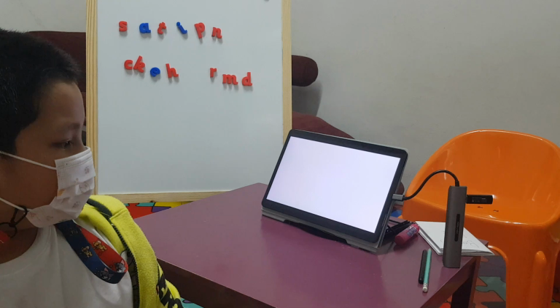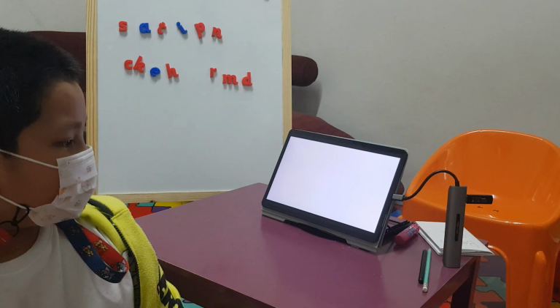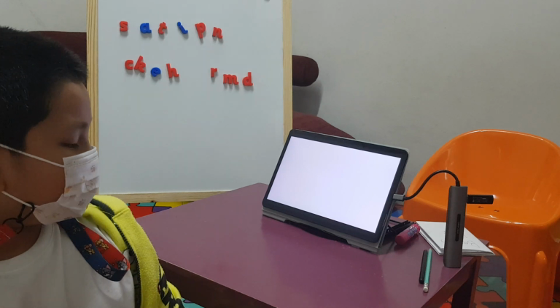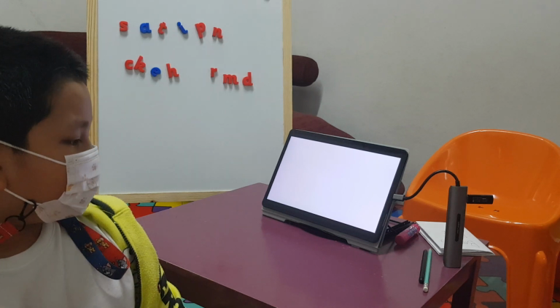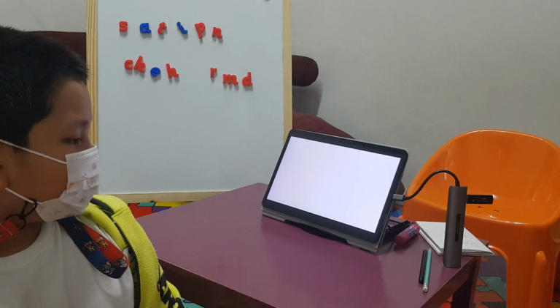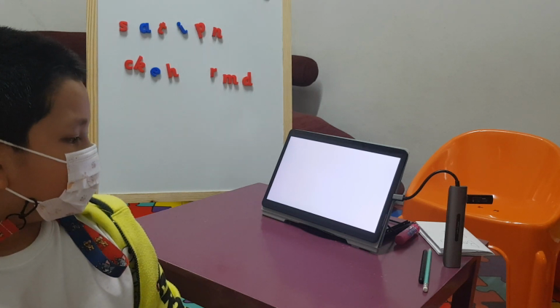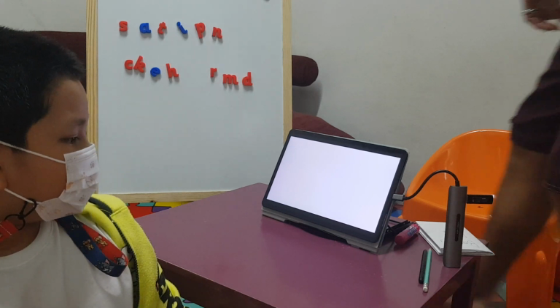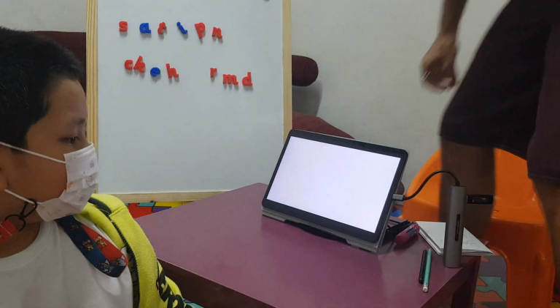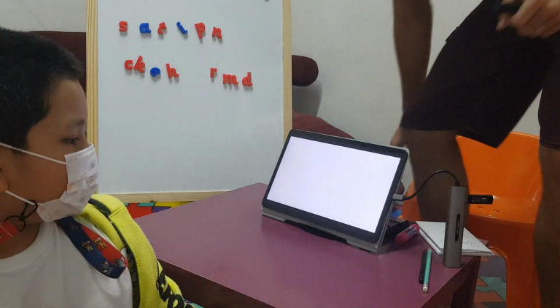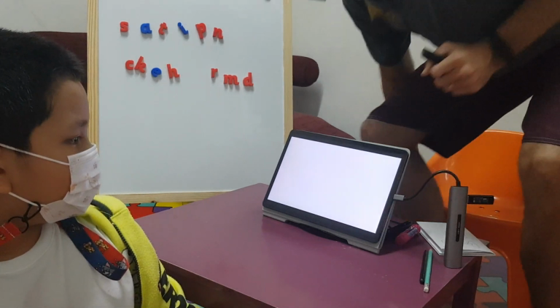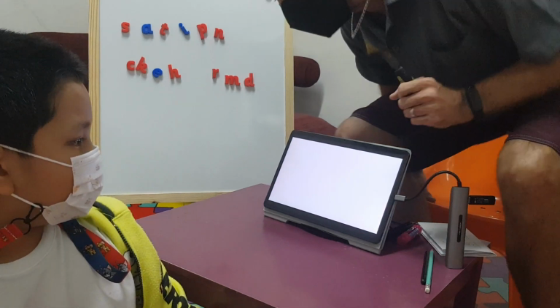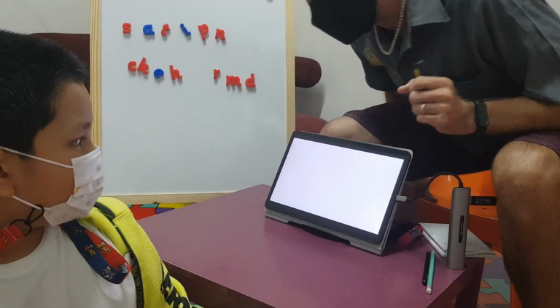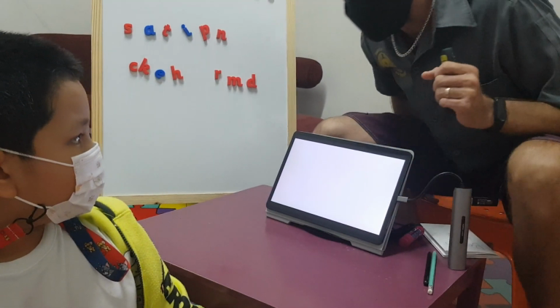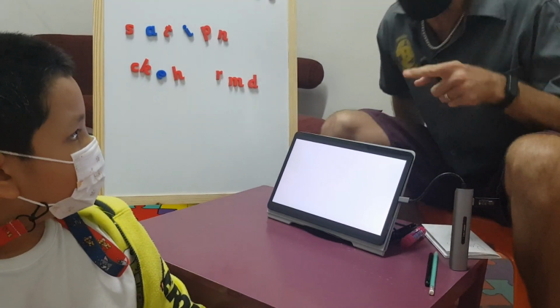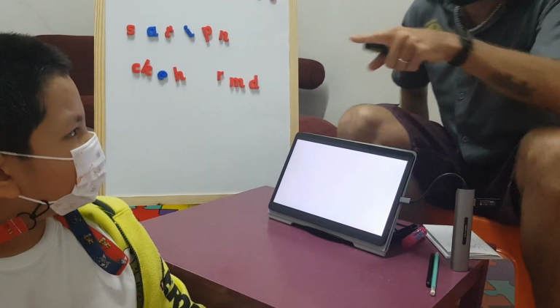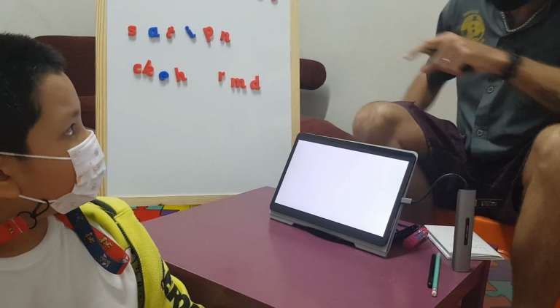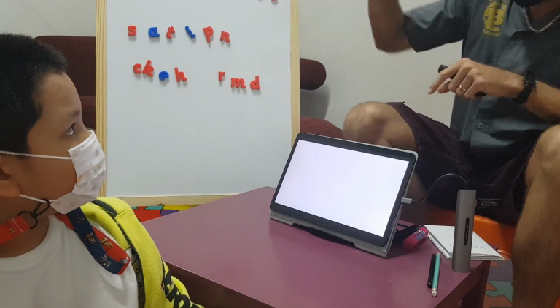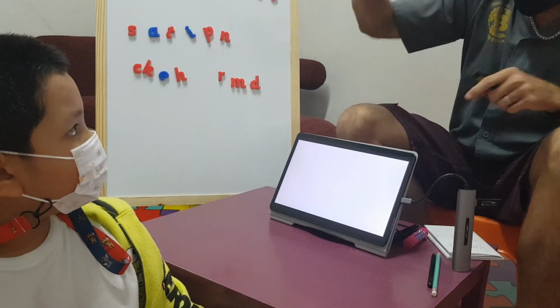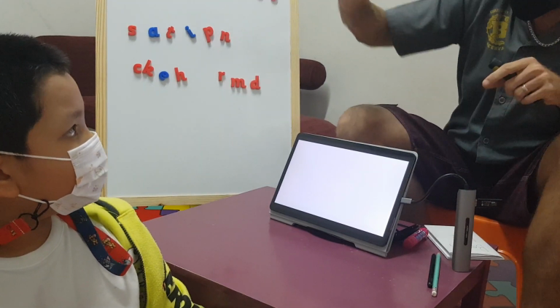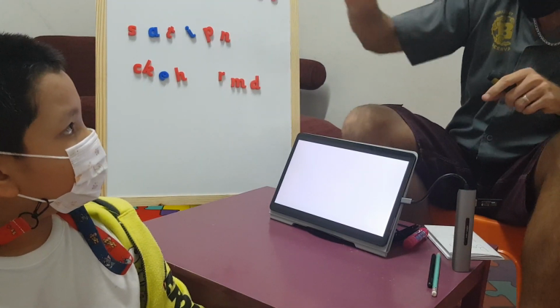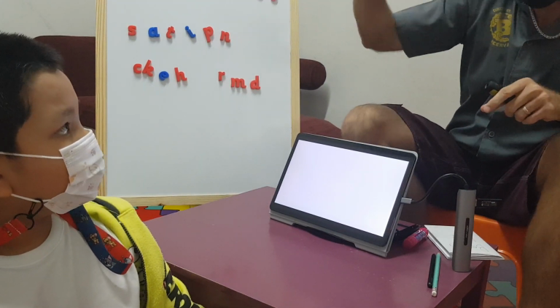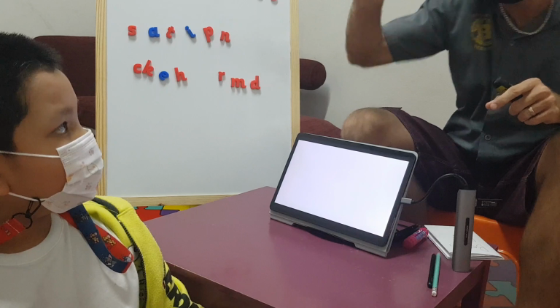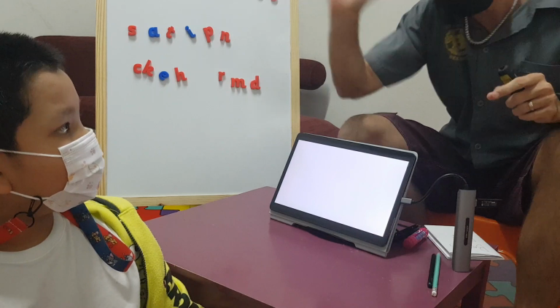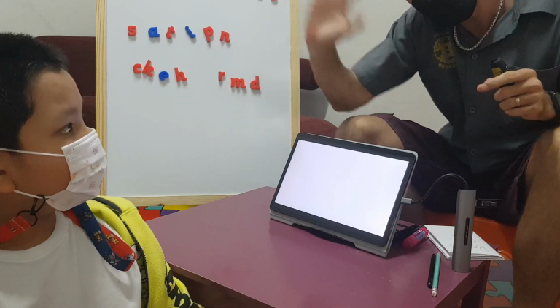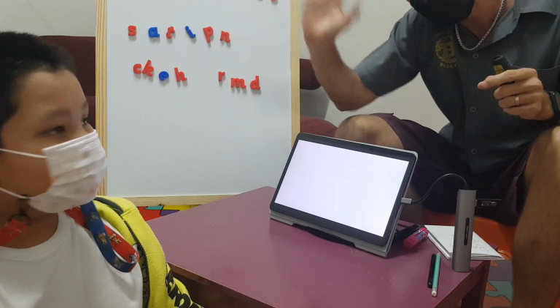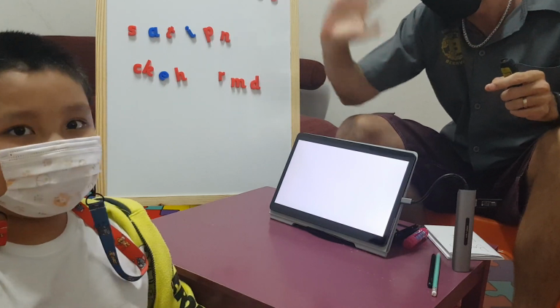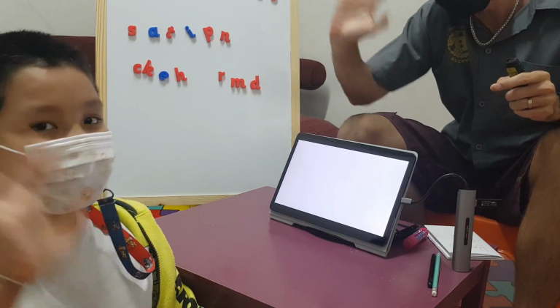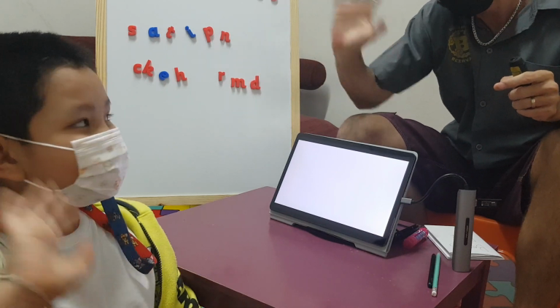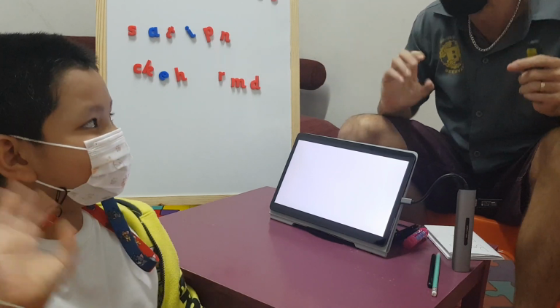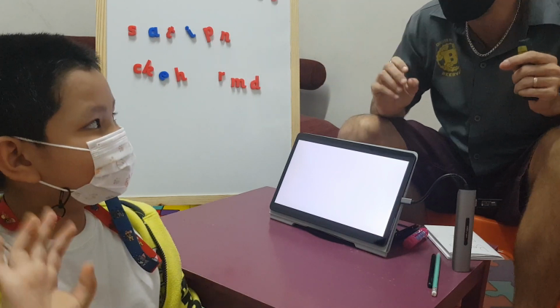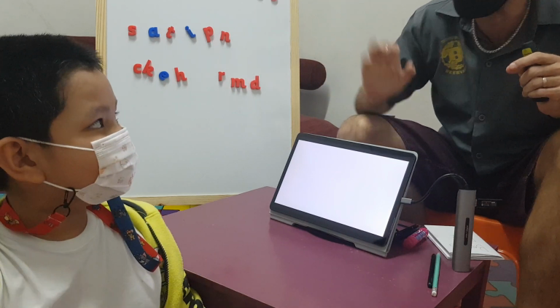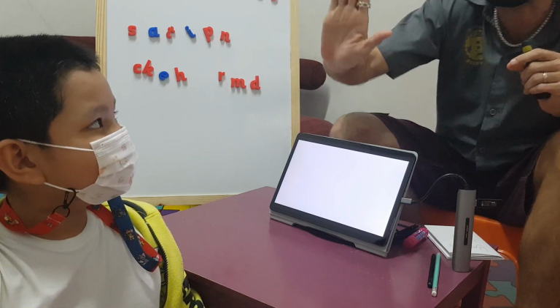Okay, so this is my friend Bess. Say hi, Bess. Say hi. Hi. High five.